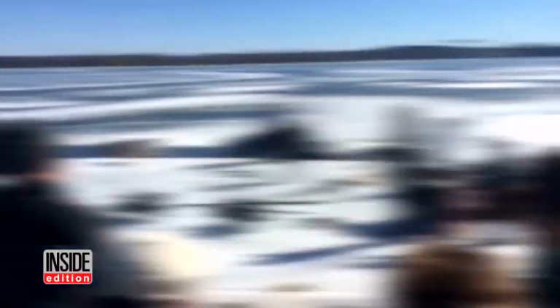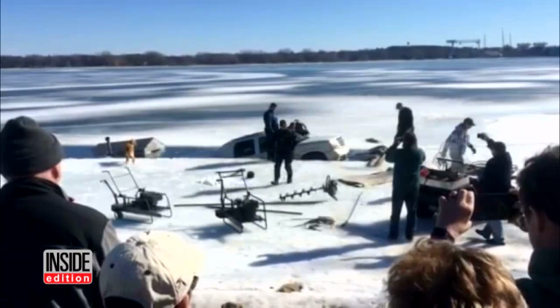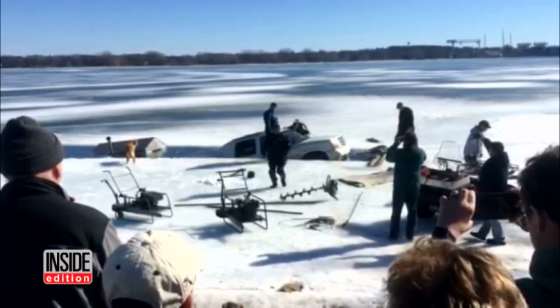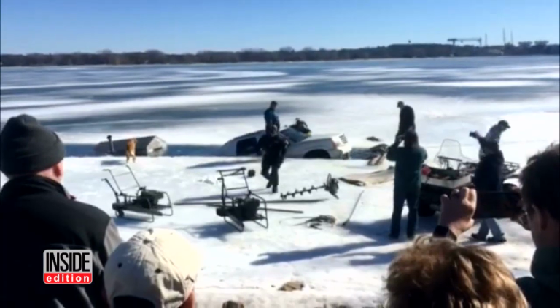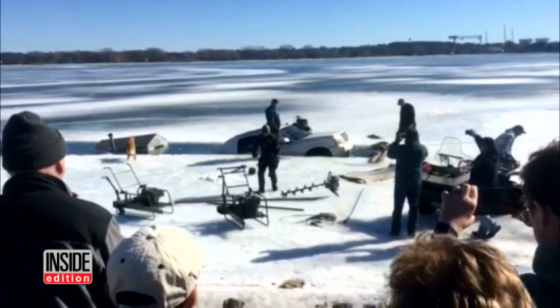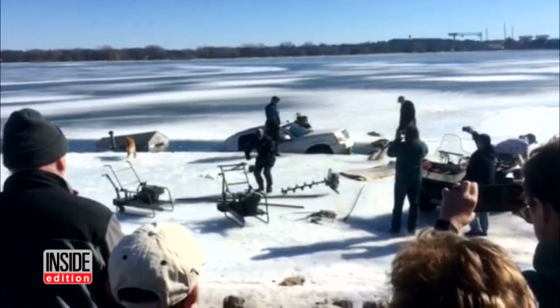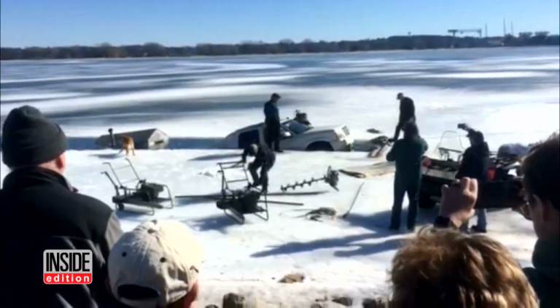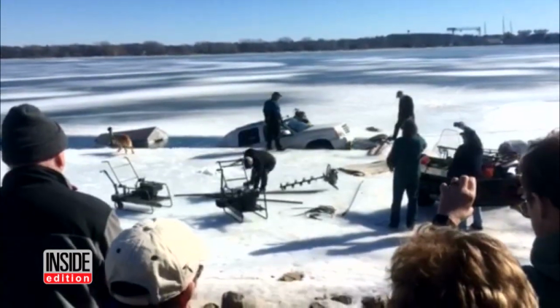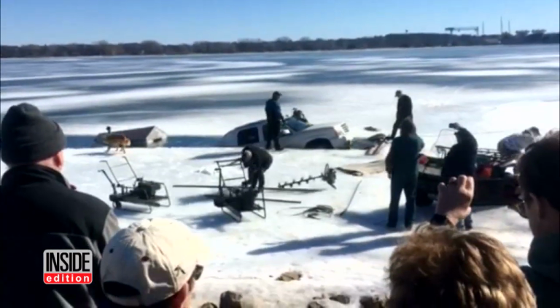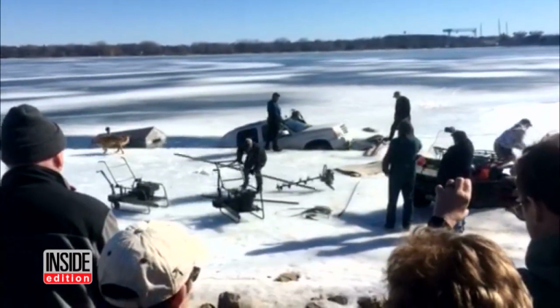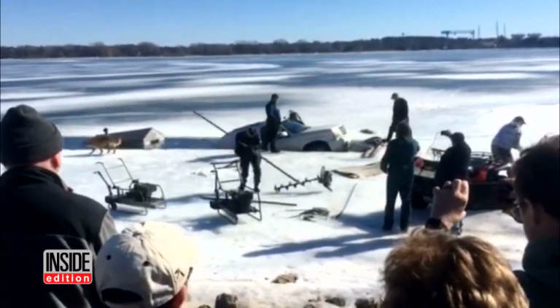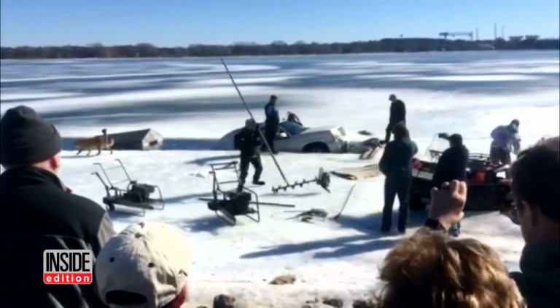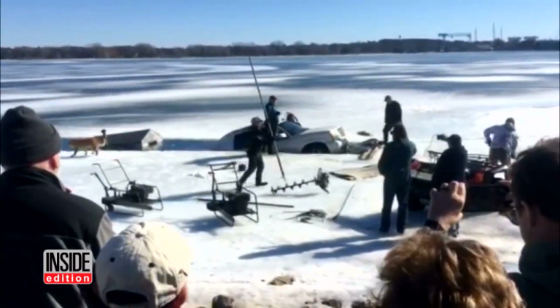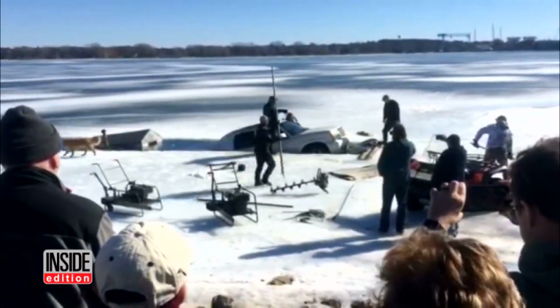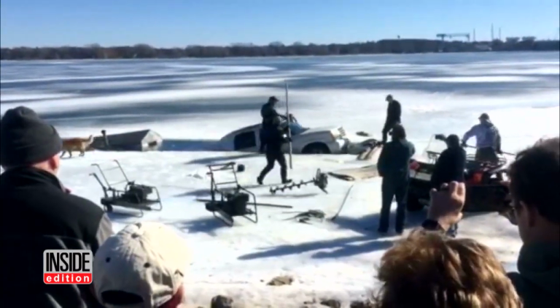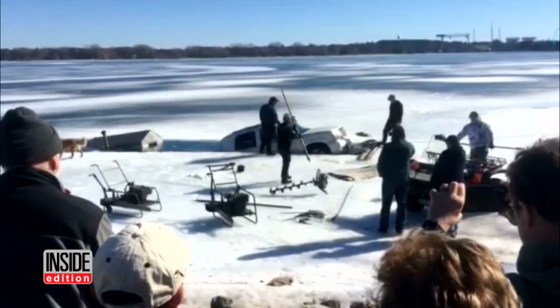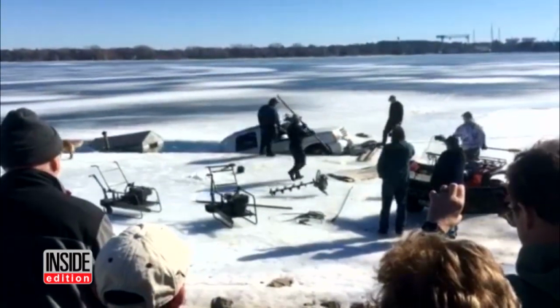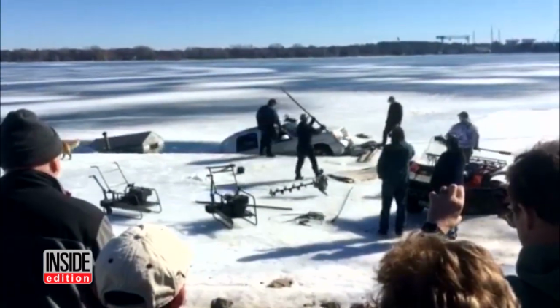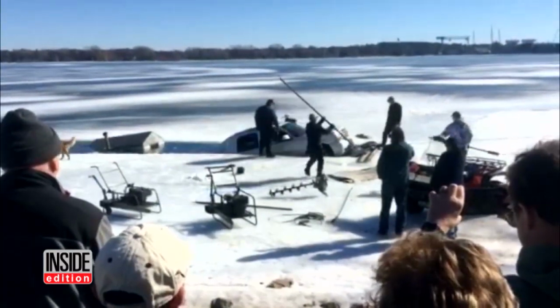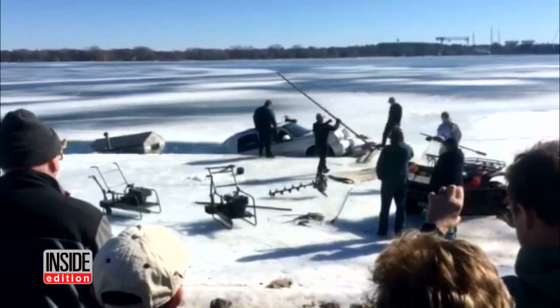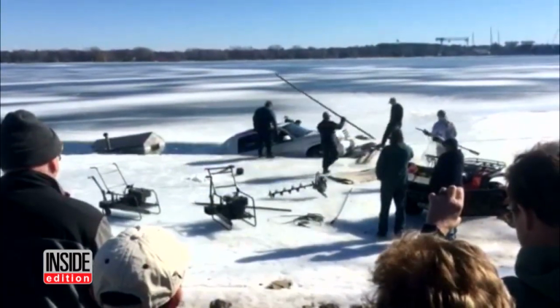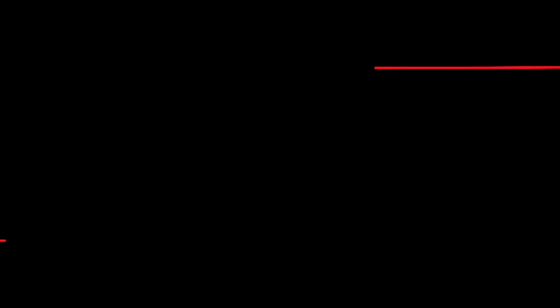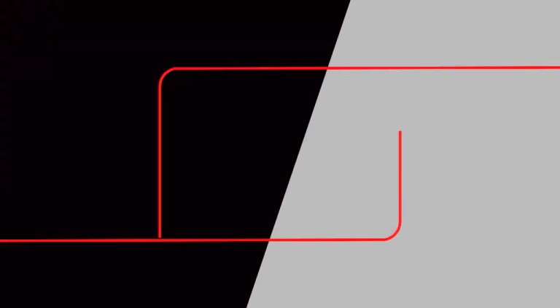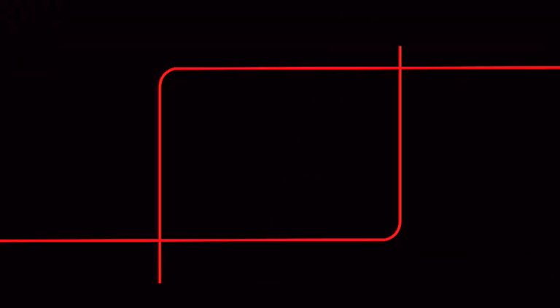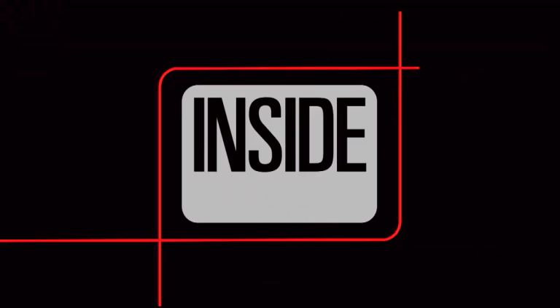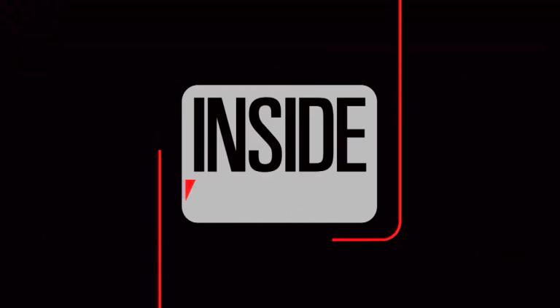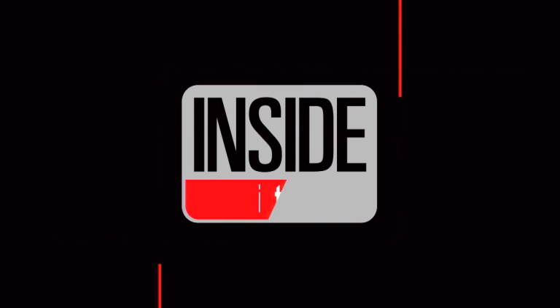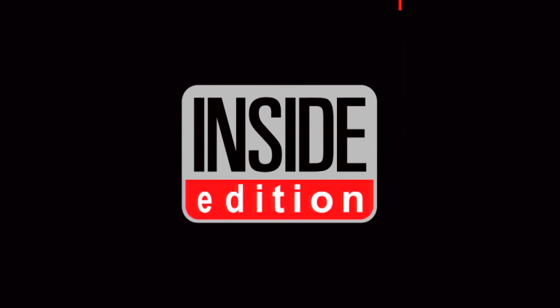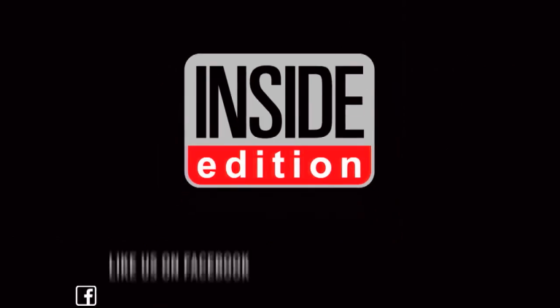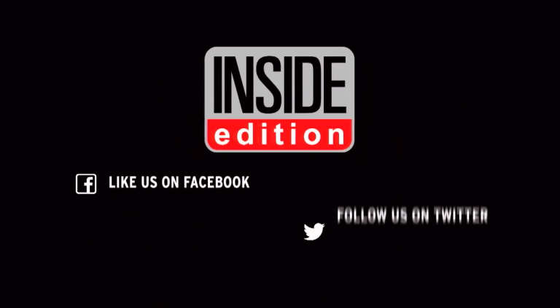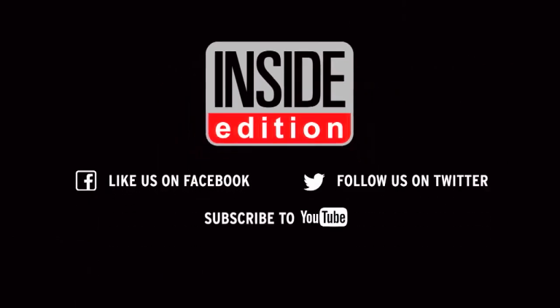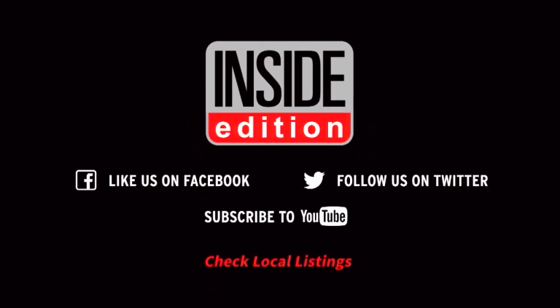Perhaps next time he should take a different route. For InsideEdition.com, I'm Lee Sheps.